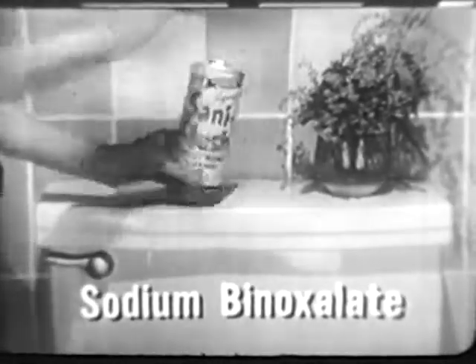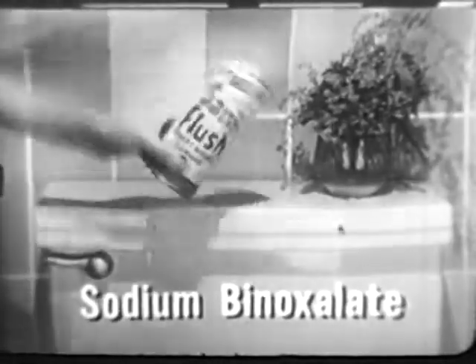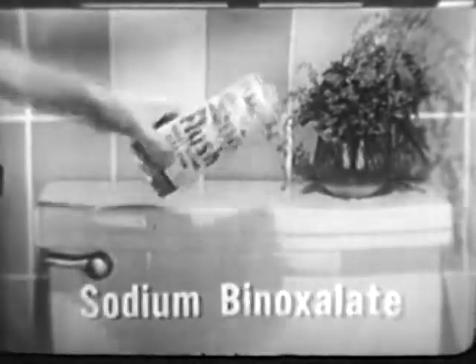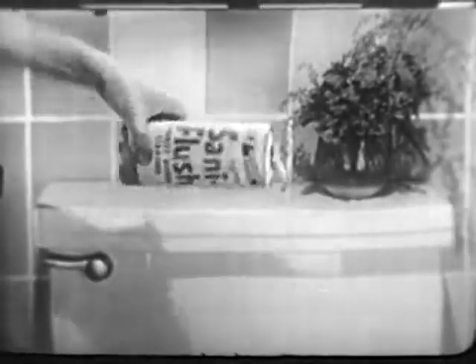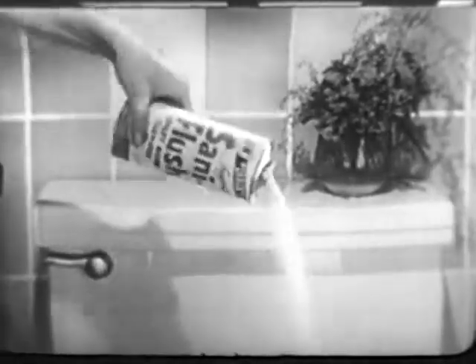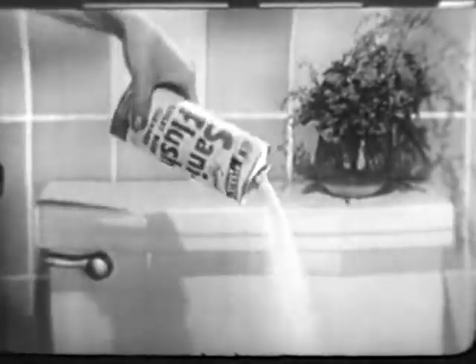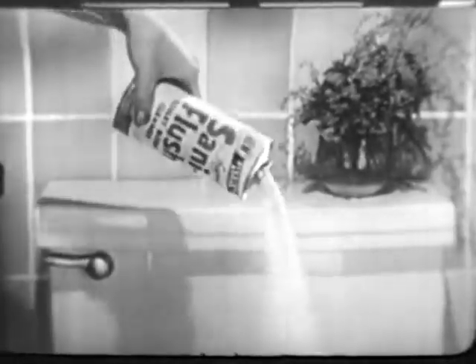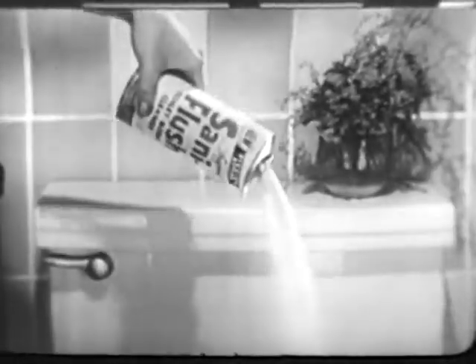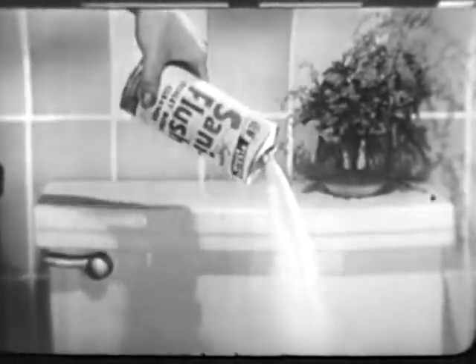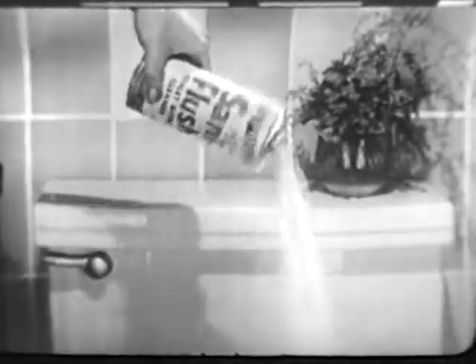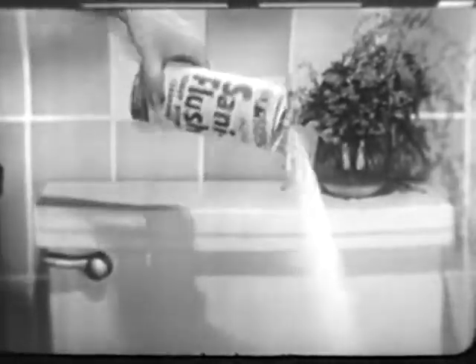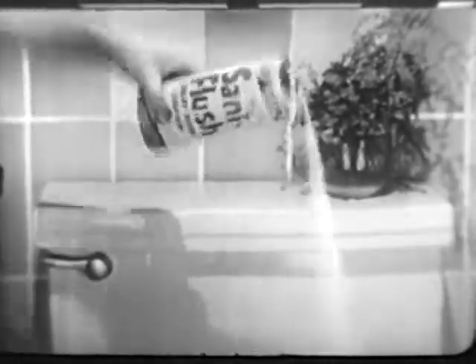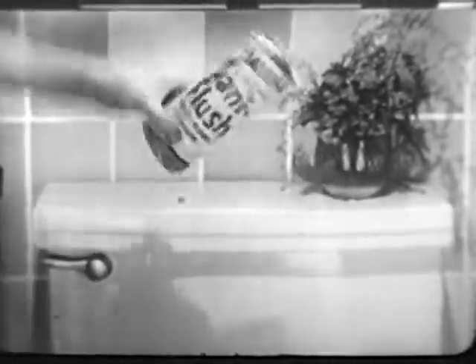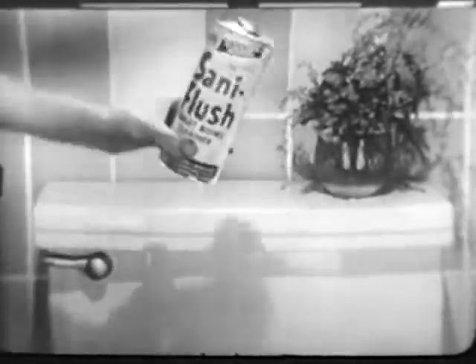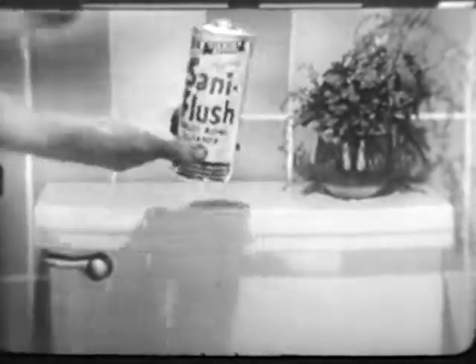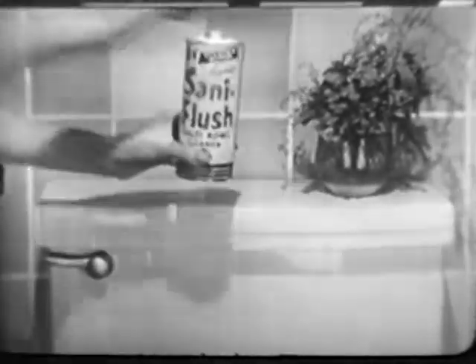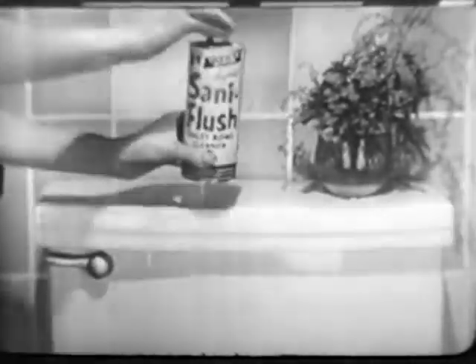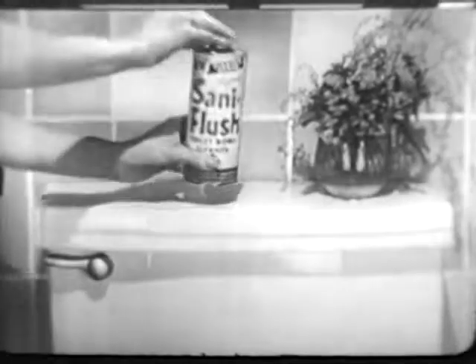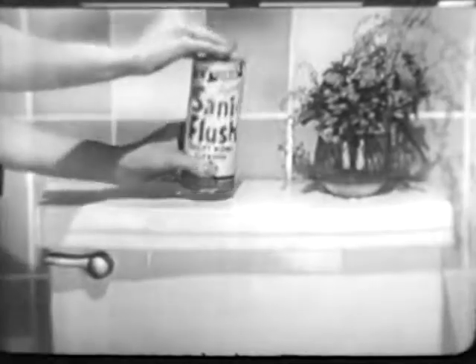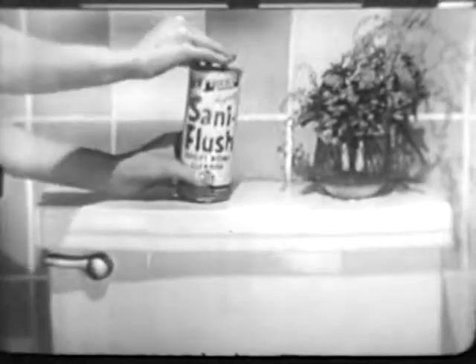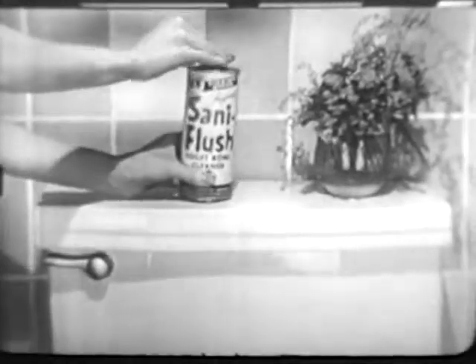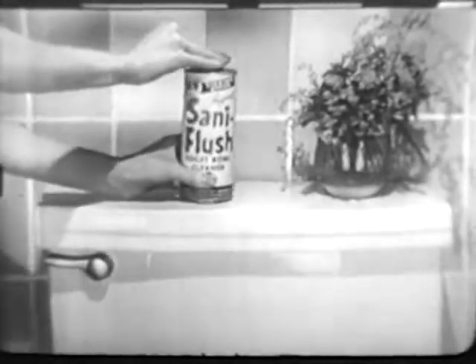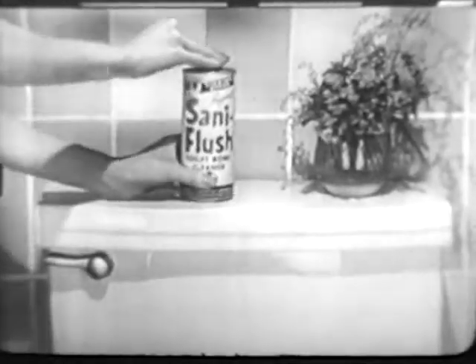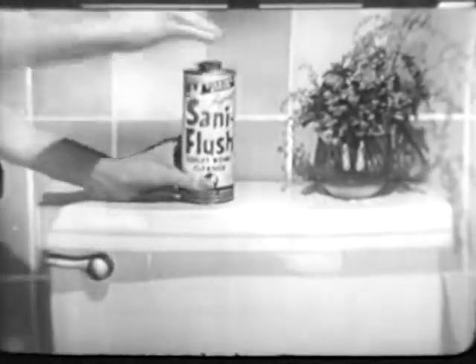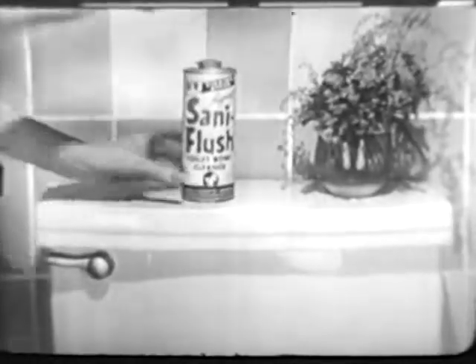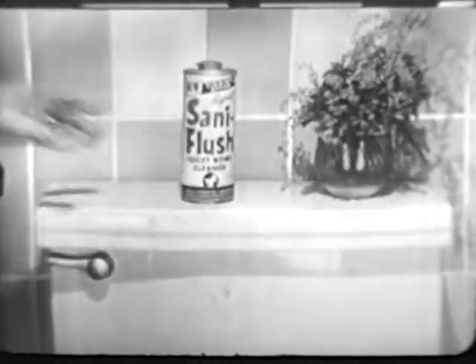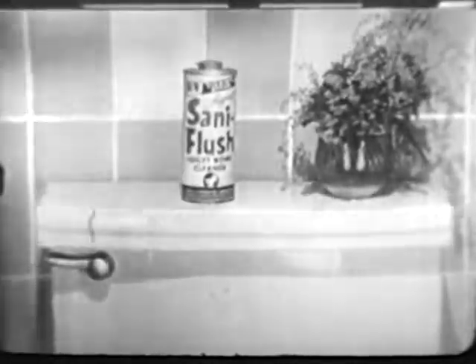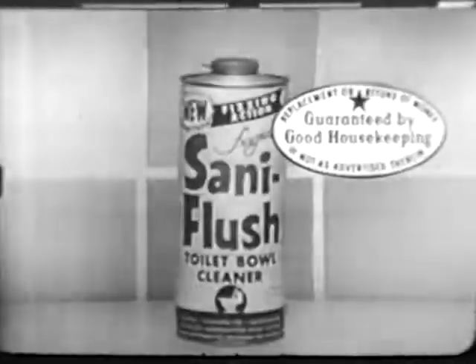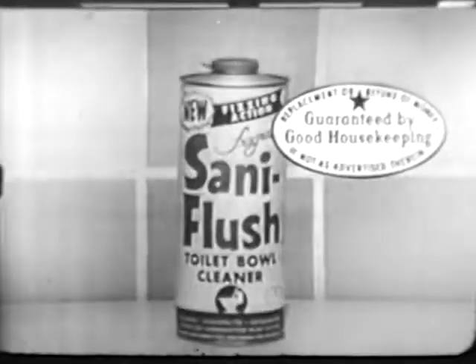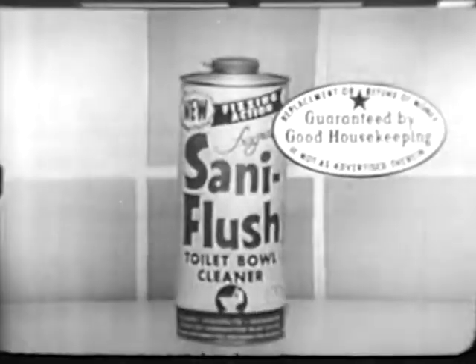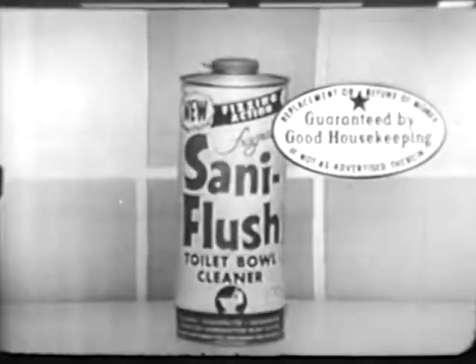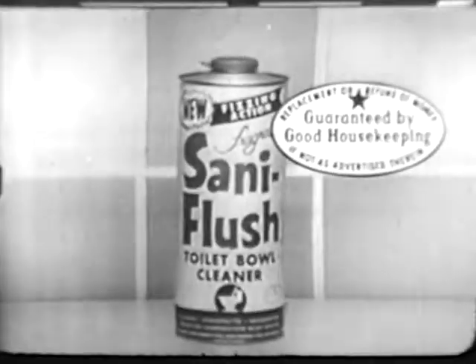Just pour, let stand, swish, flush. Your hands never touch the water with Santa Flush.